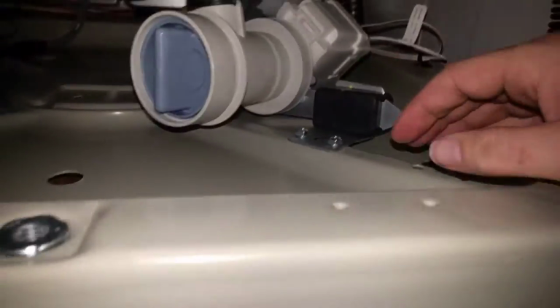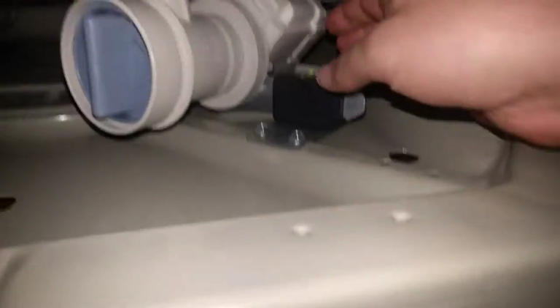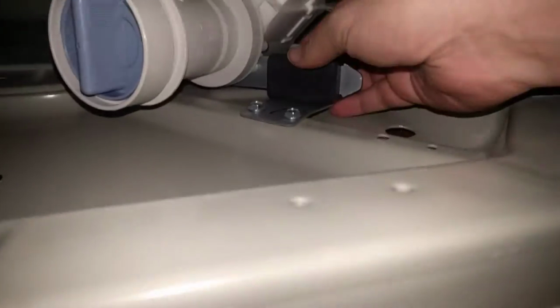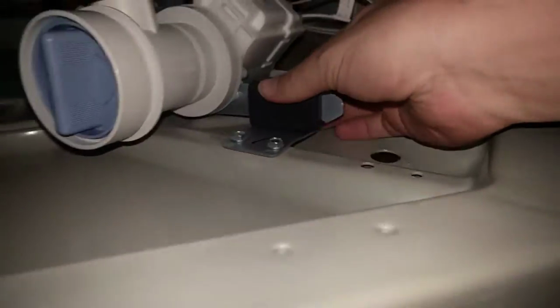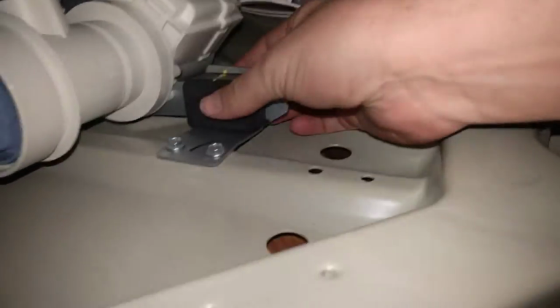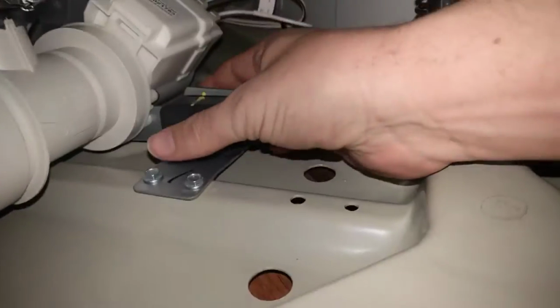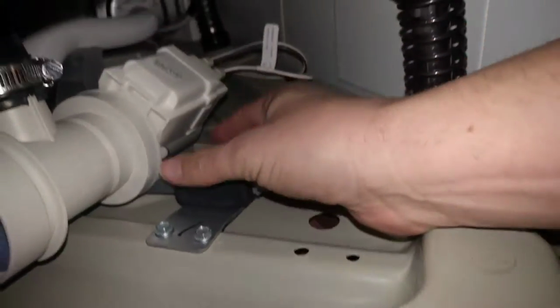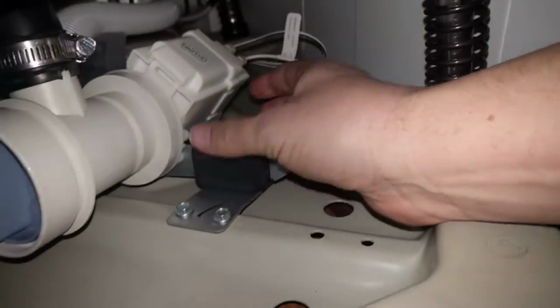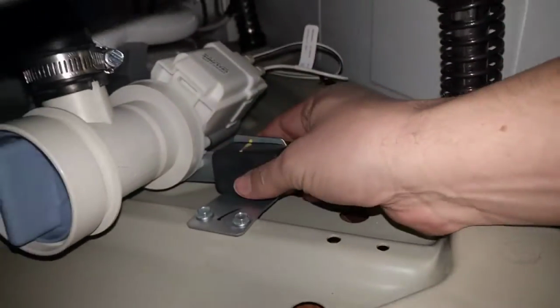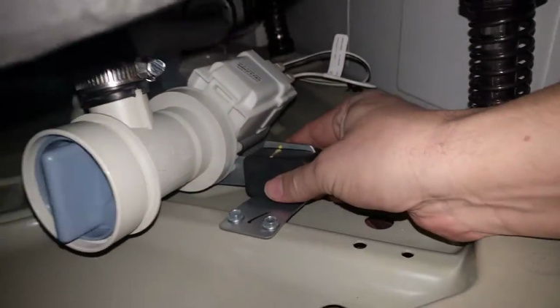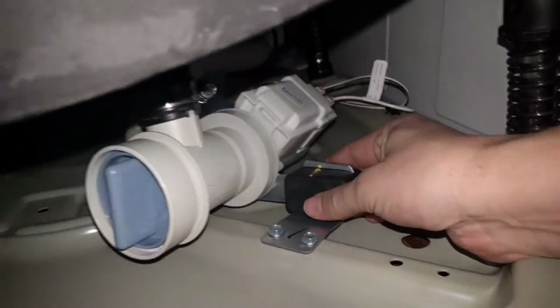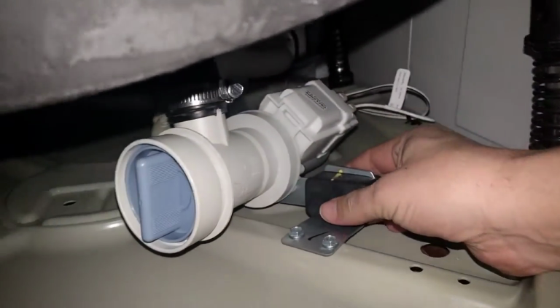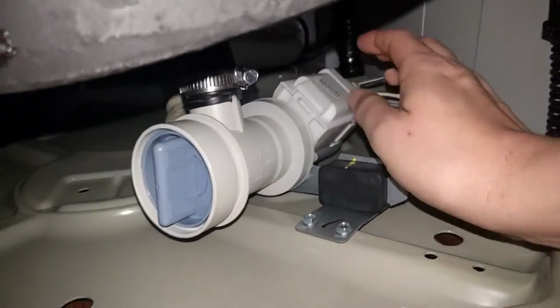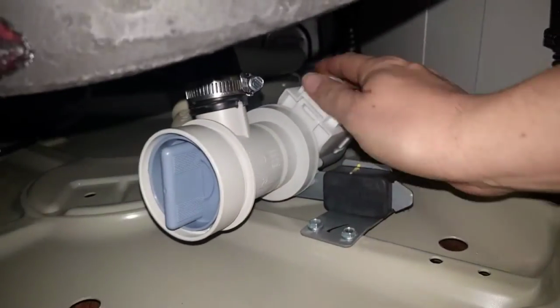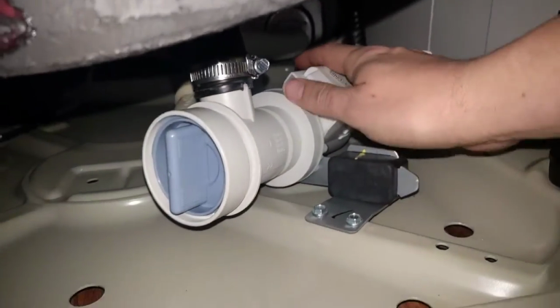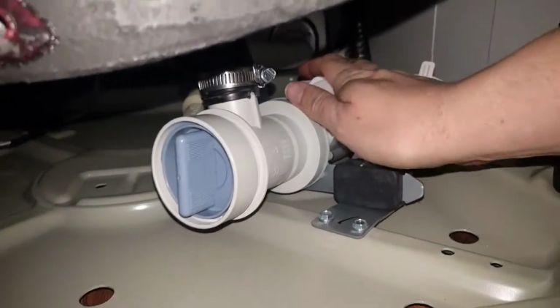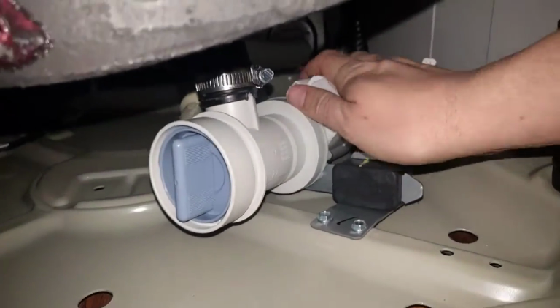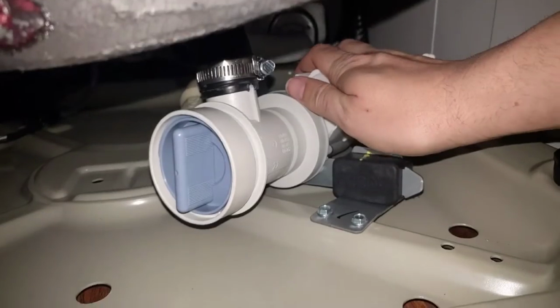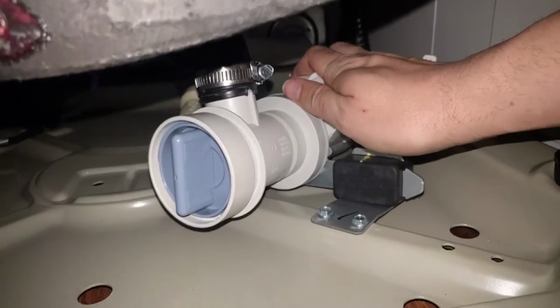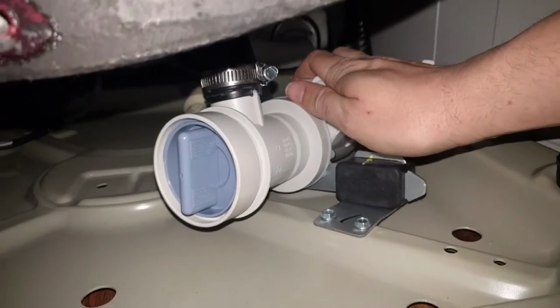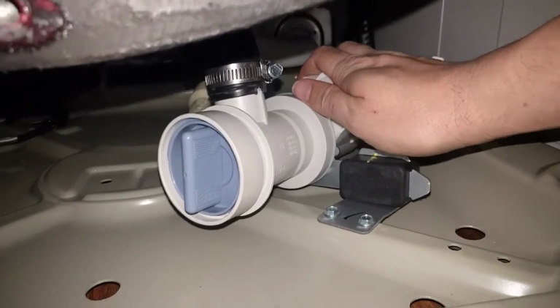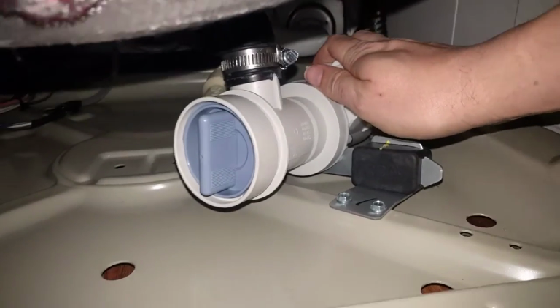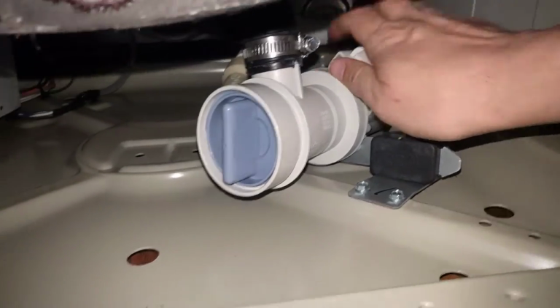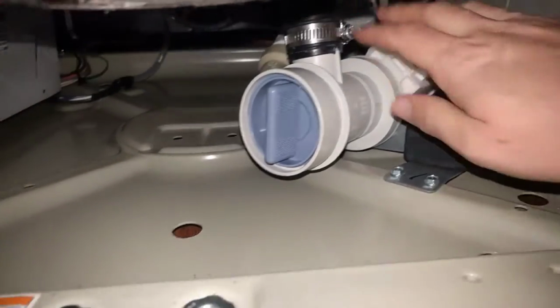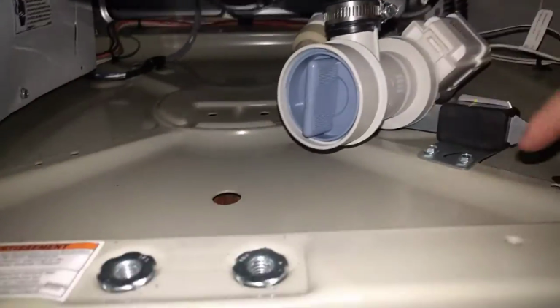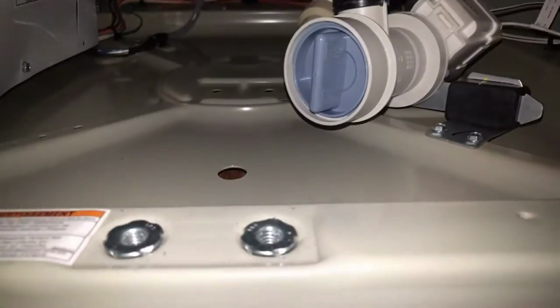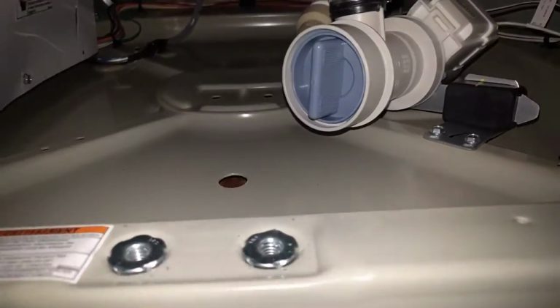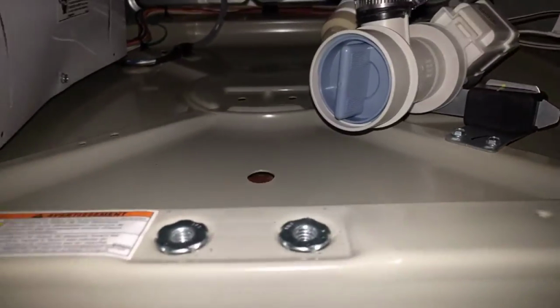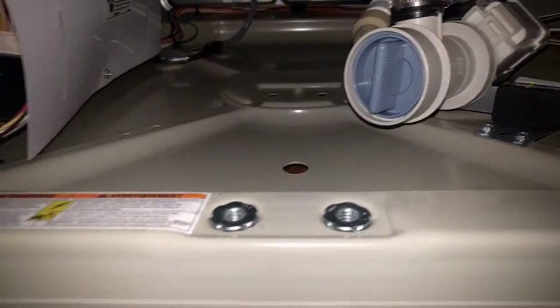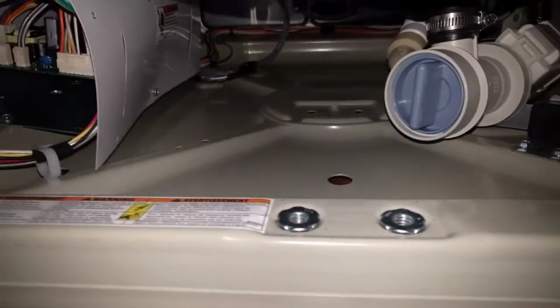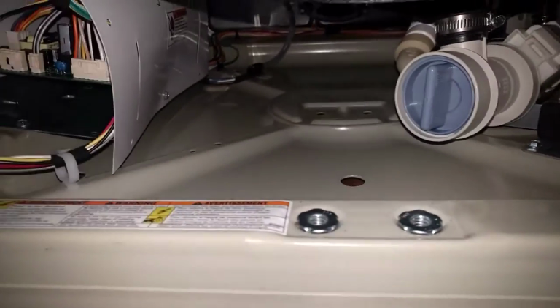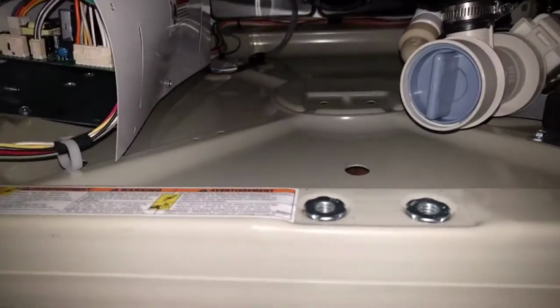Nice rubber-mounted drain pump. This thing is kind of noisy, but it's not too bad.